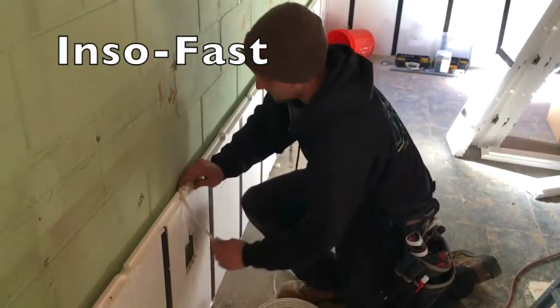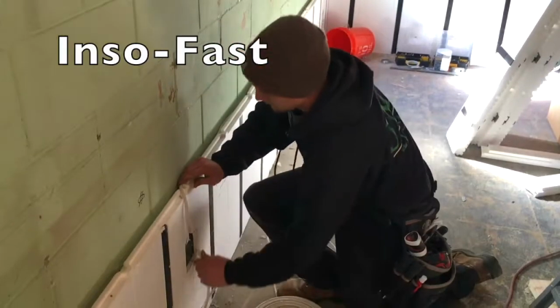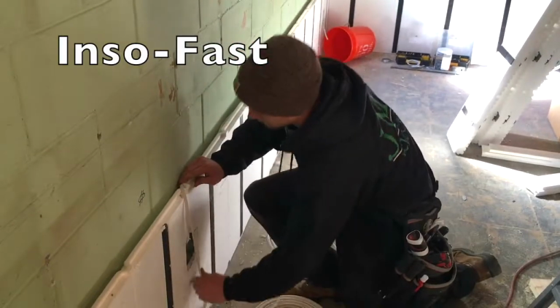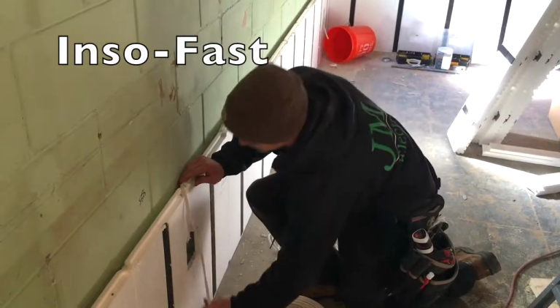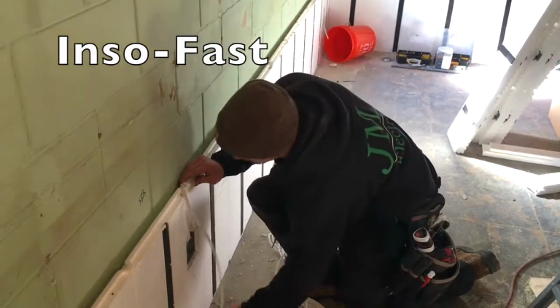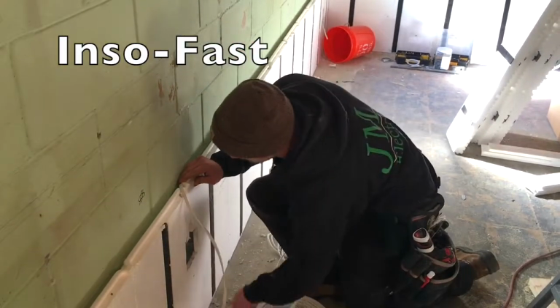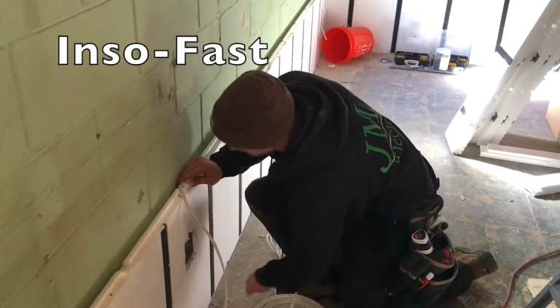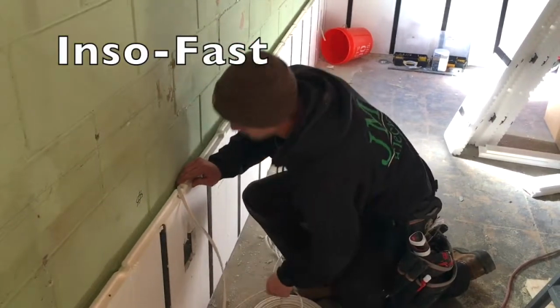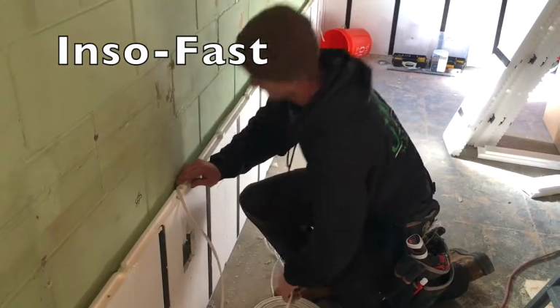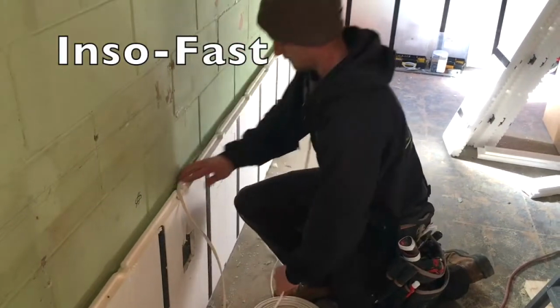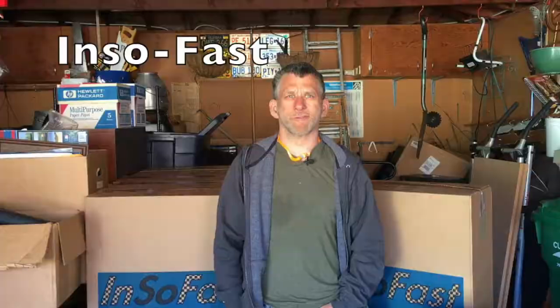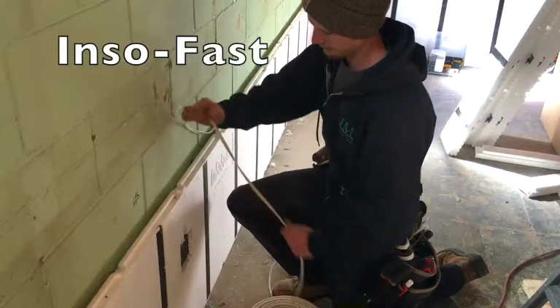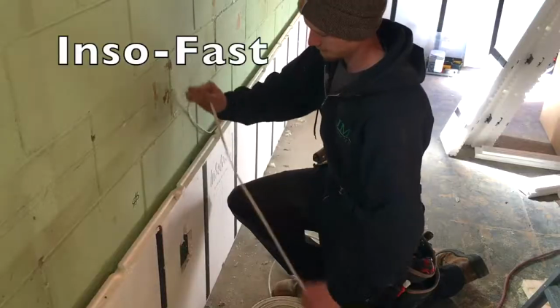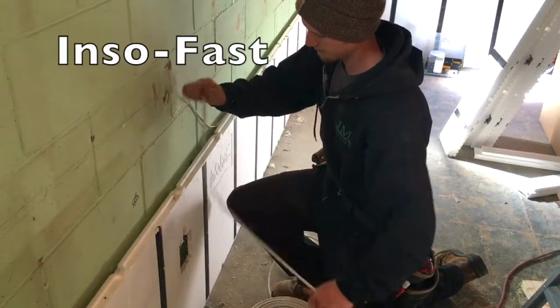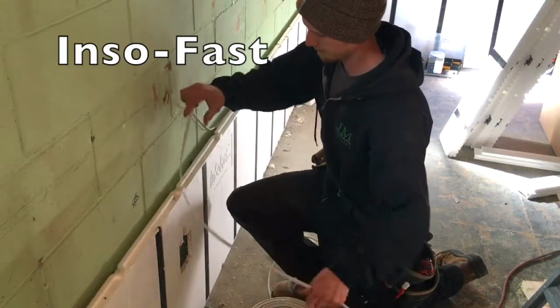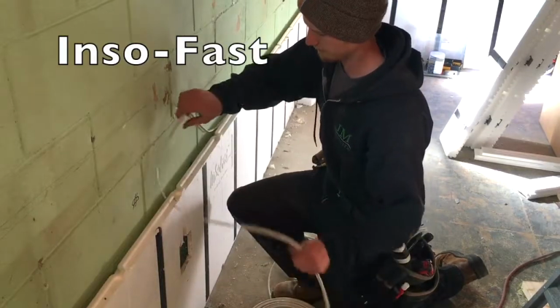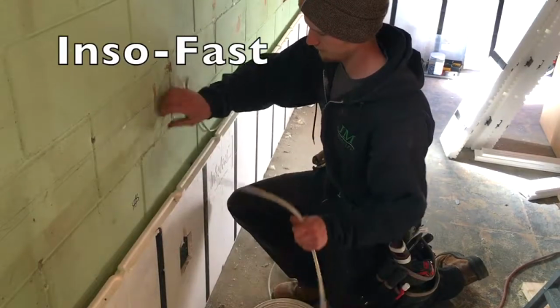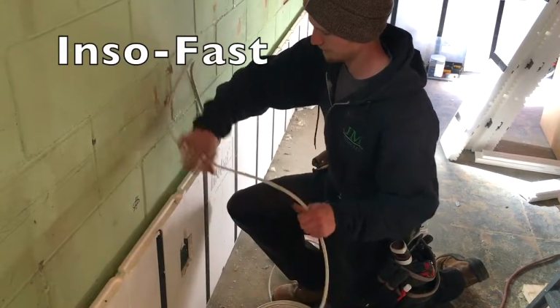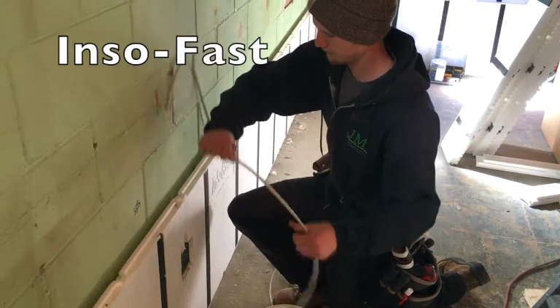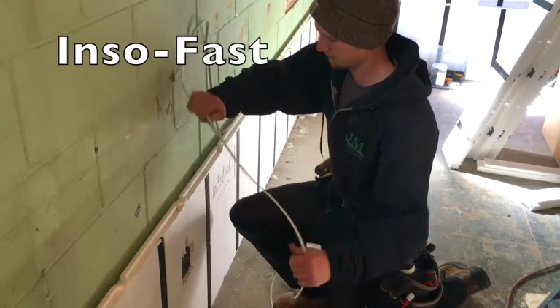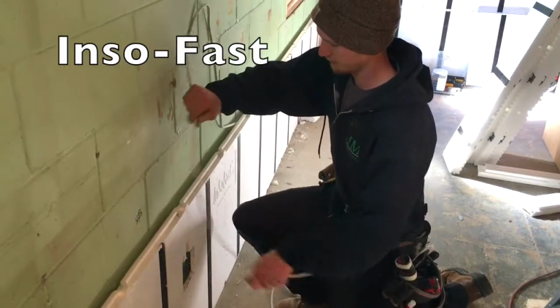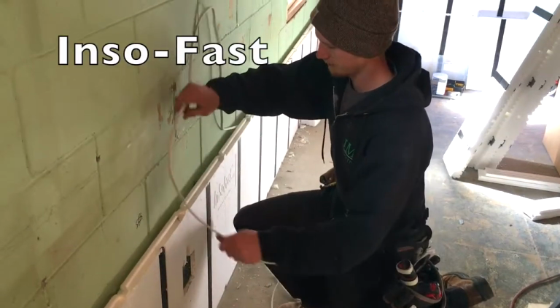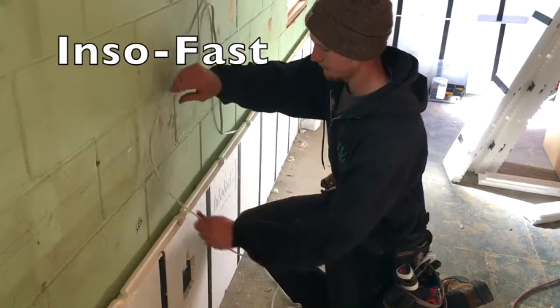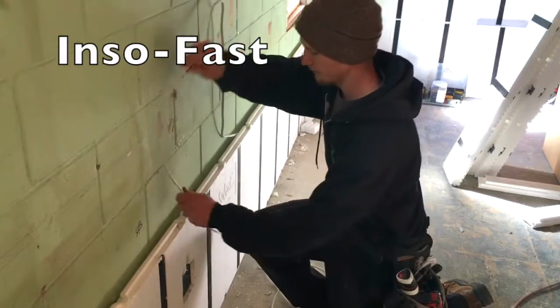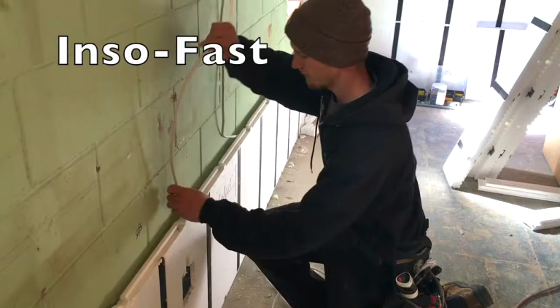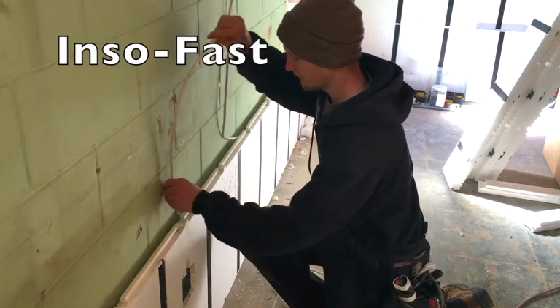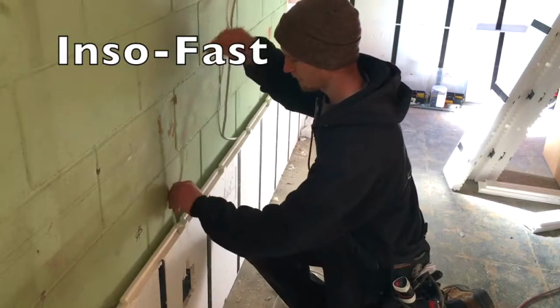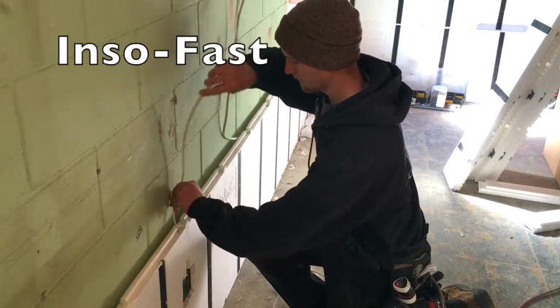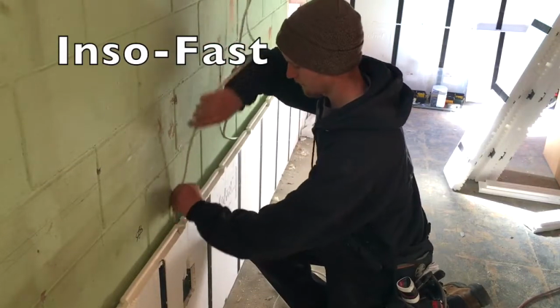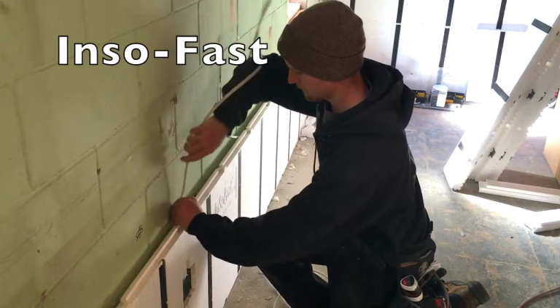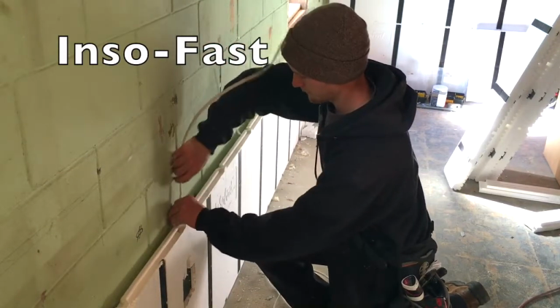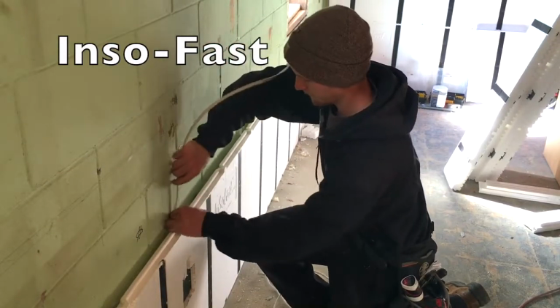It has built-in electrical channels, so all they have to do is put it up and run the electrical.